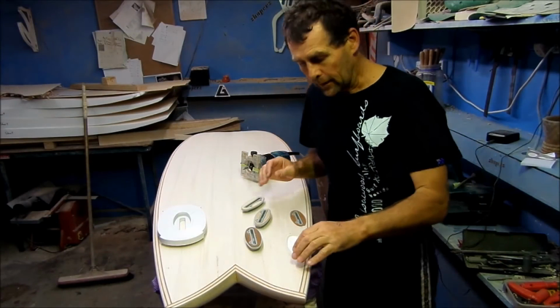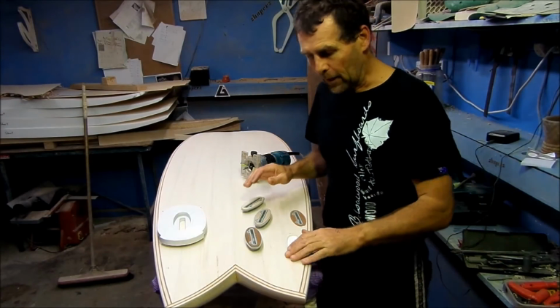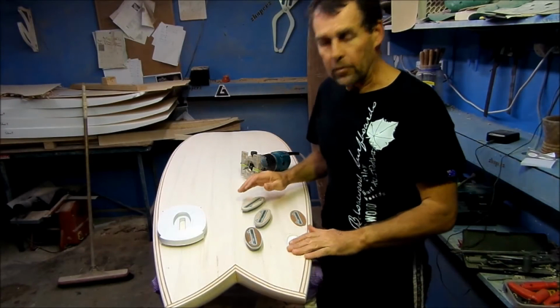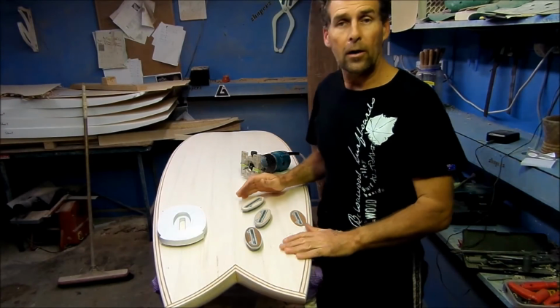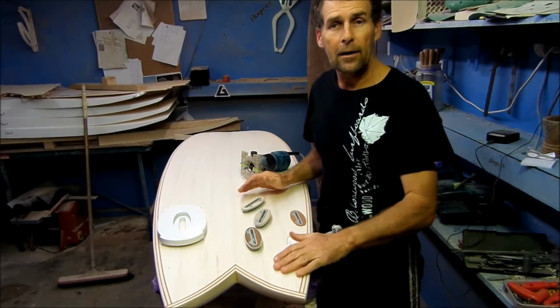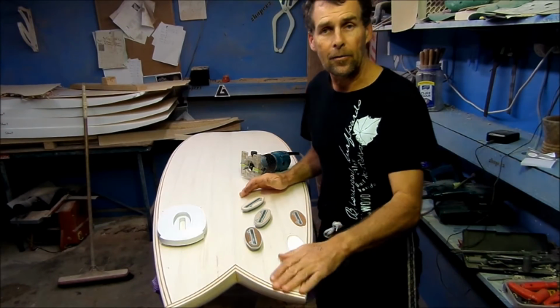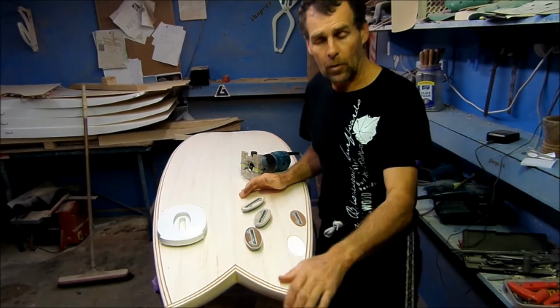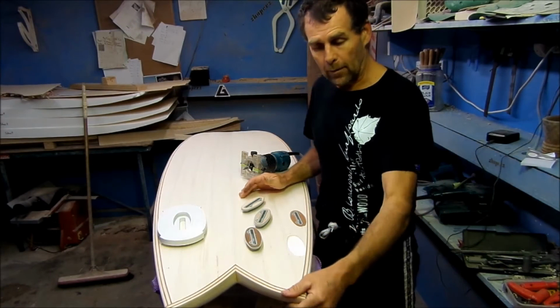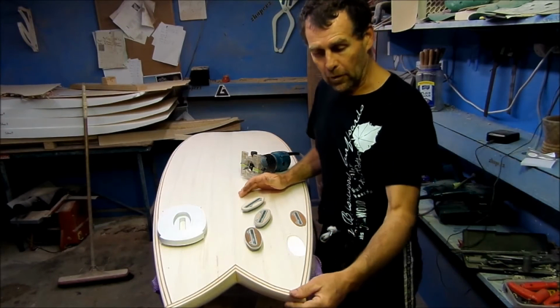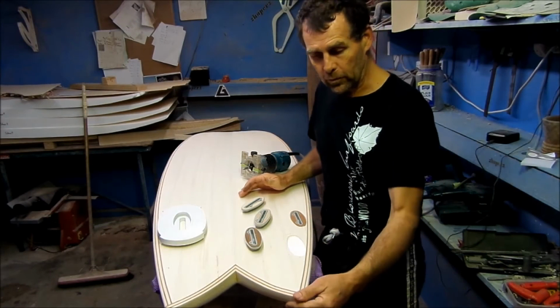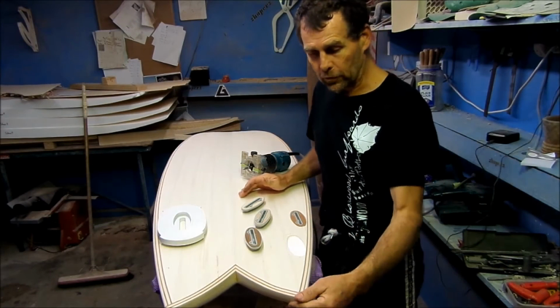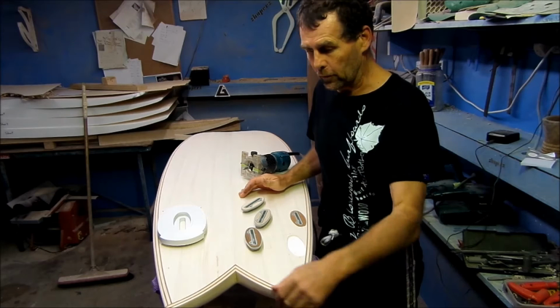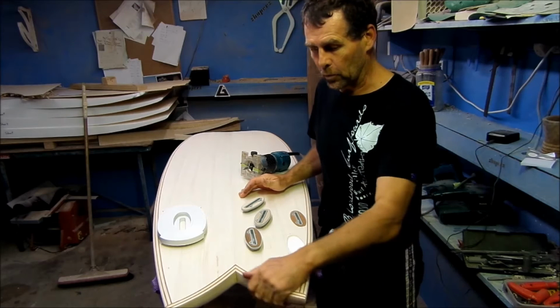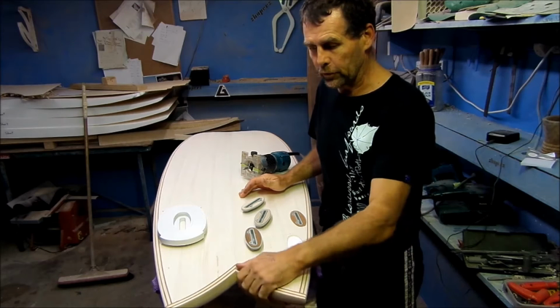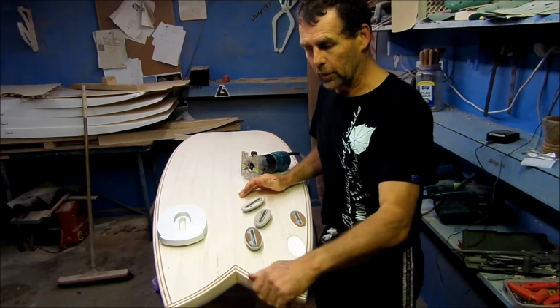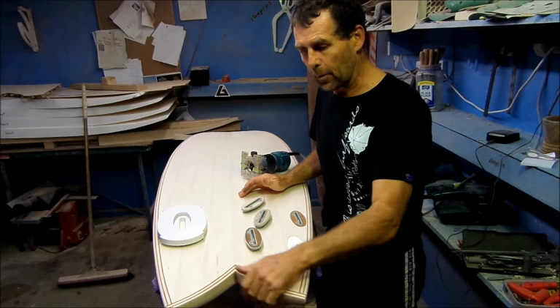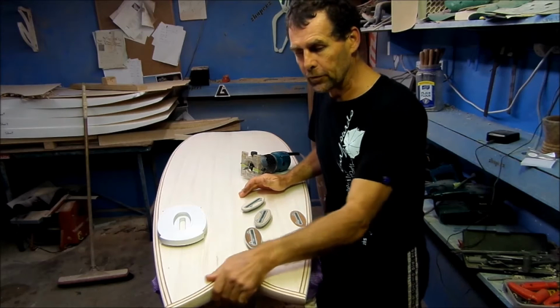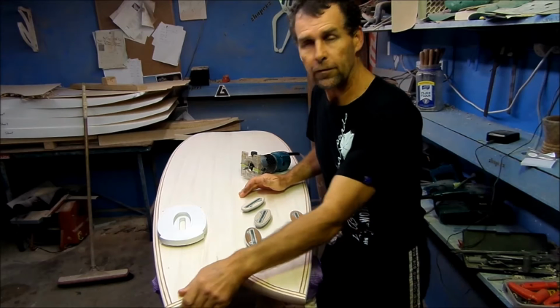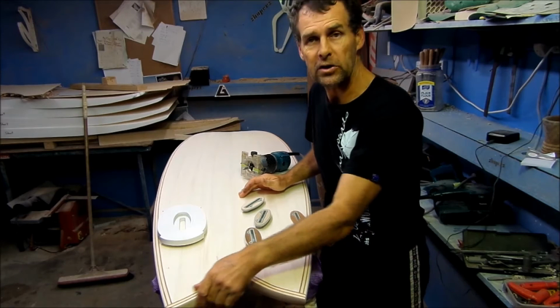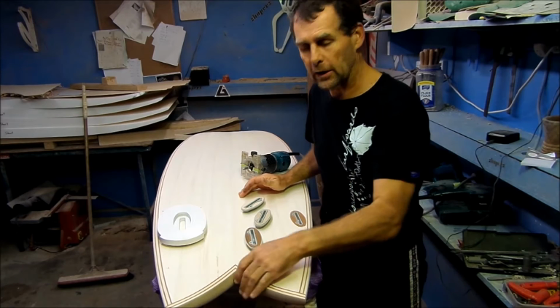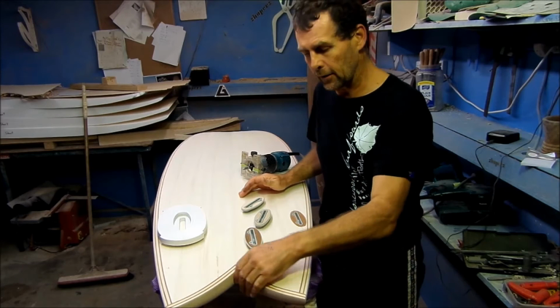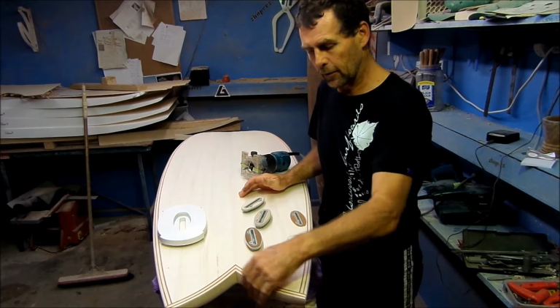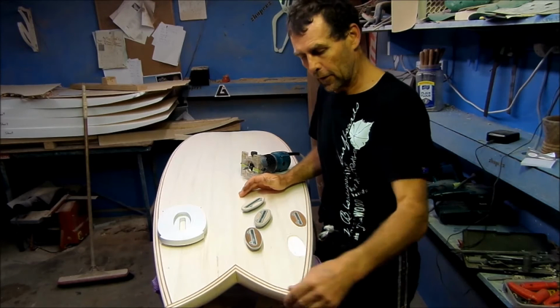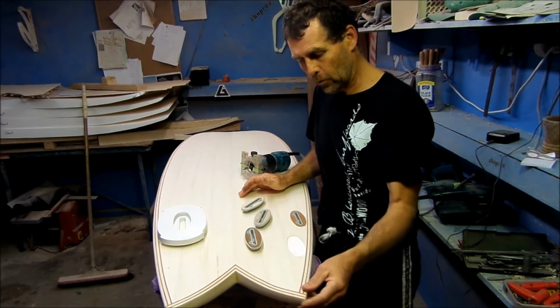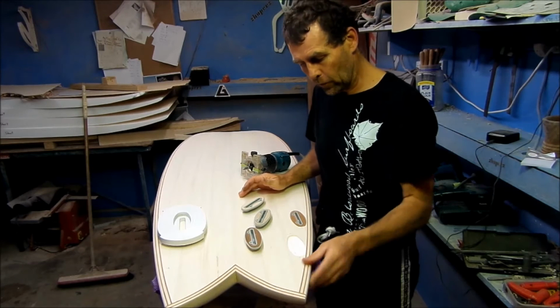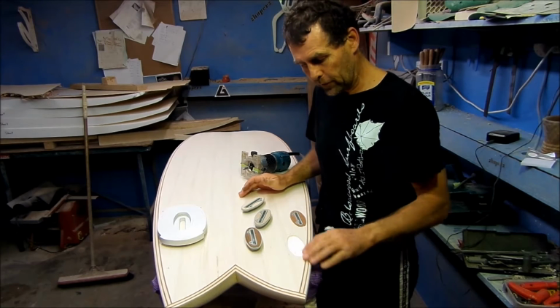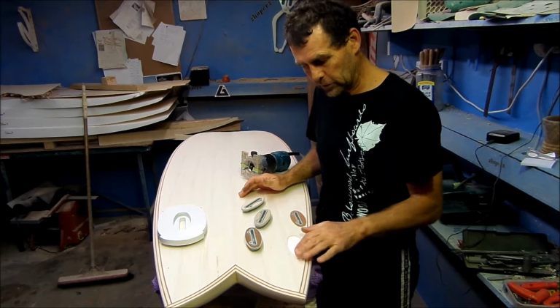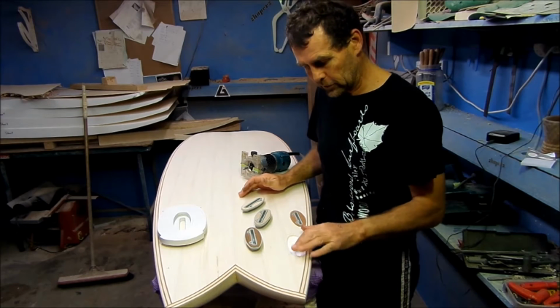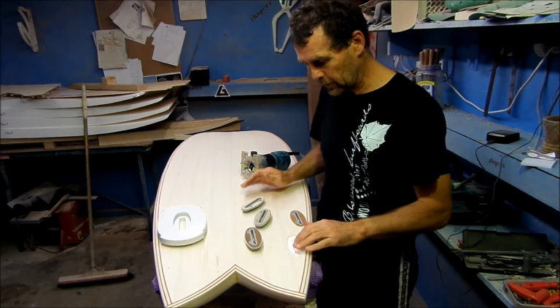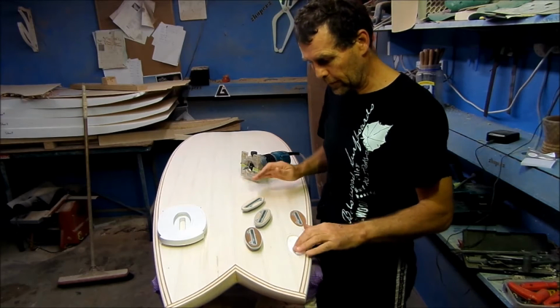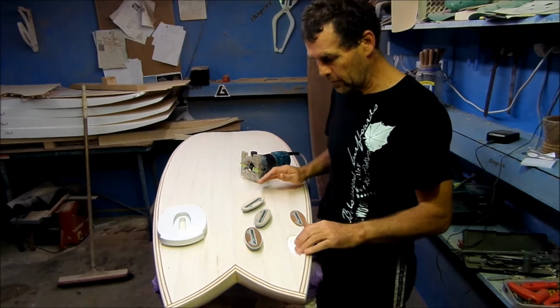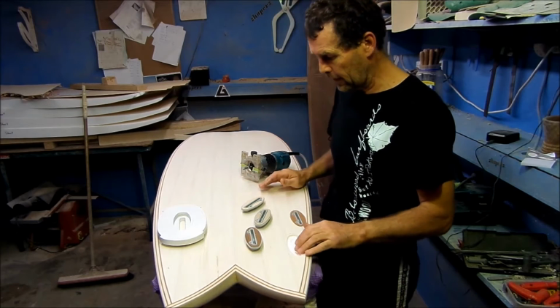Mark Raleigh here from Raleigh Balsawood Surfboards. I've got a balsa fish here, foam core fish. You can see the foam there.